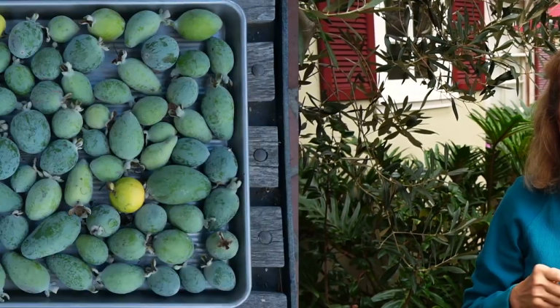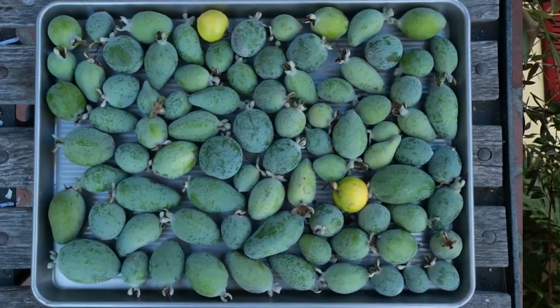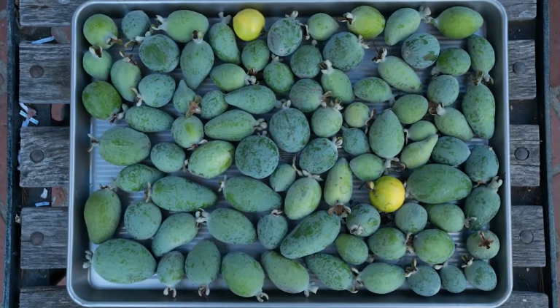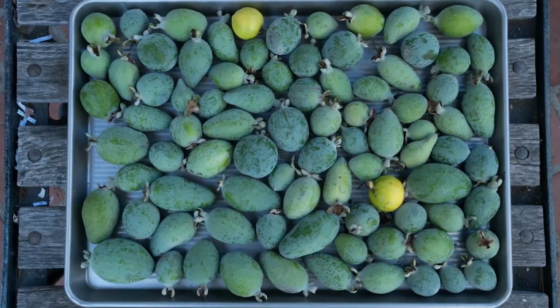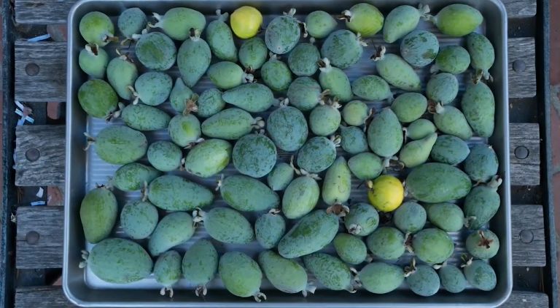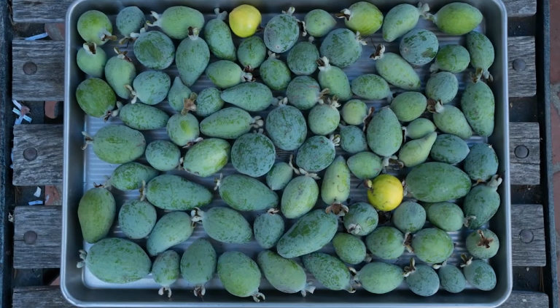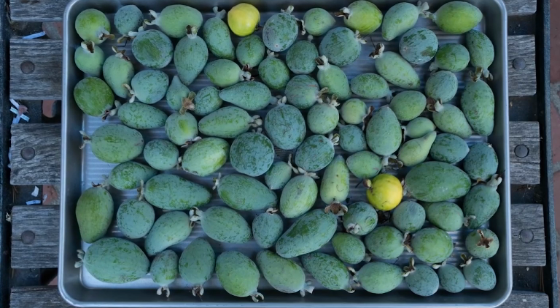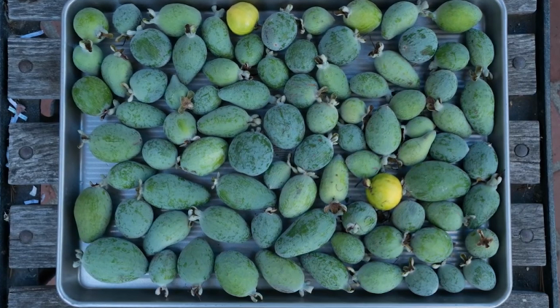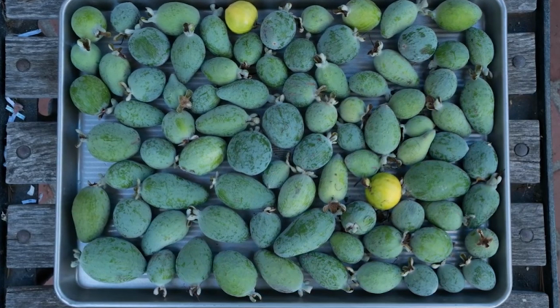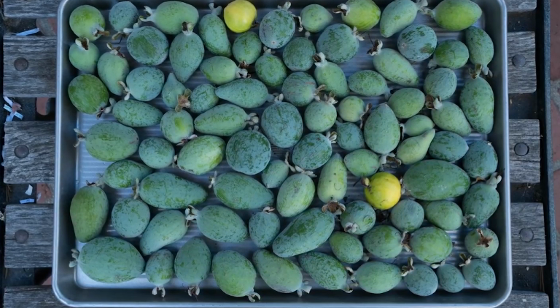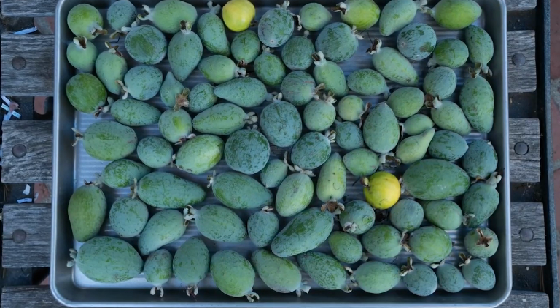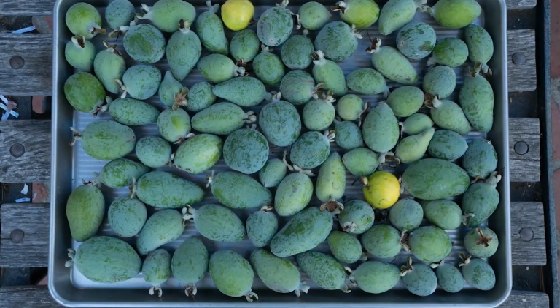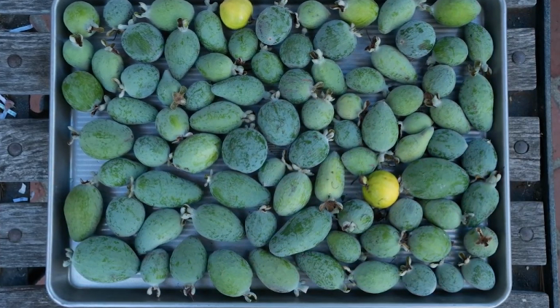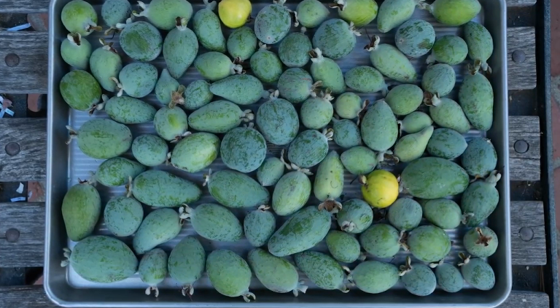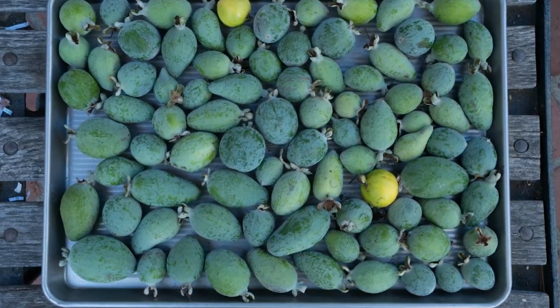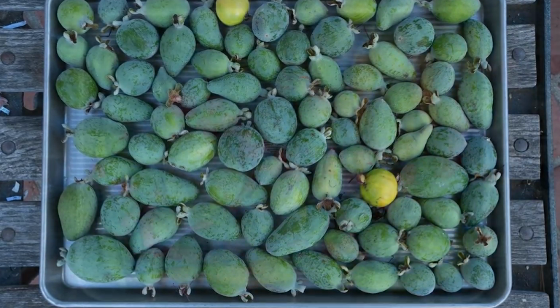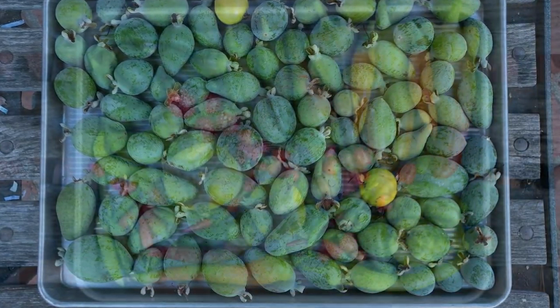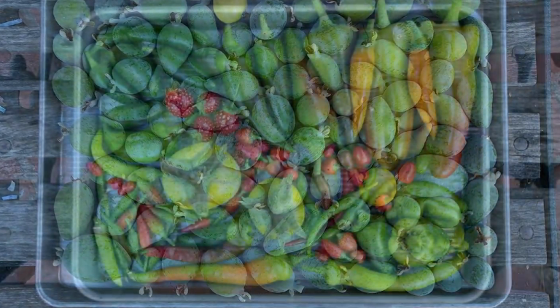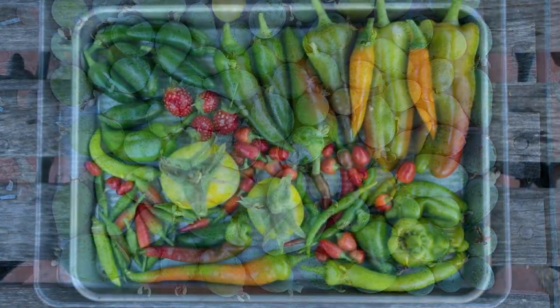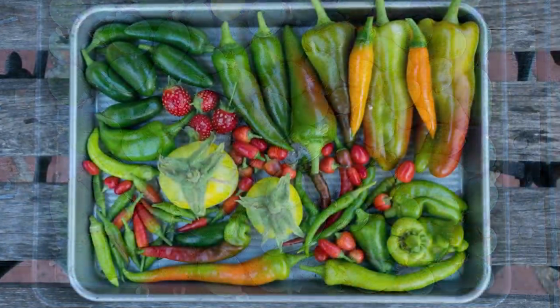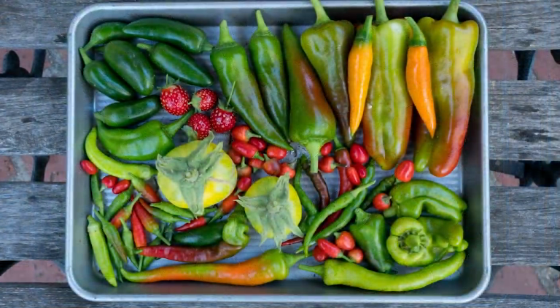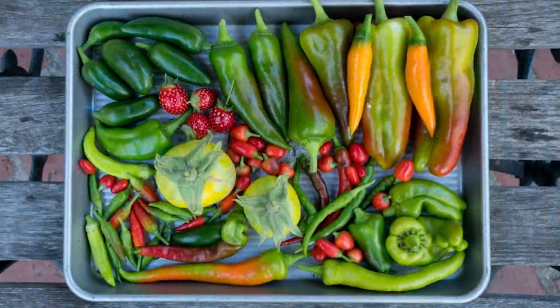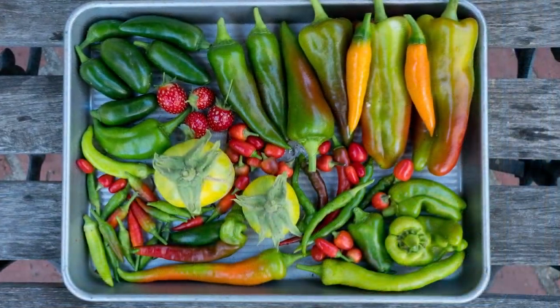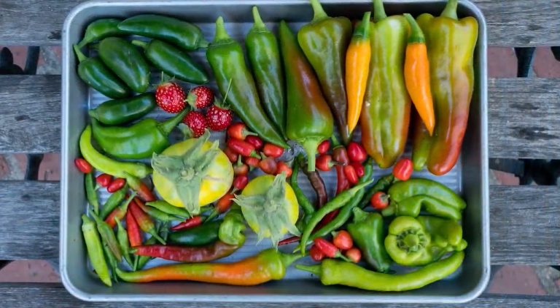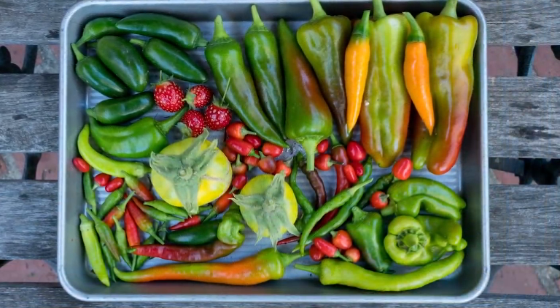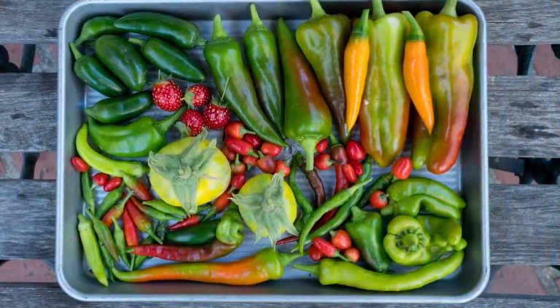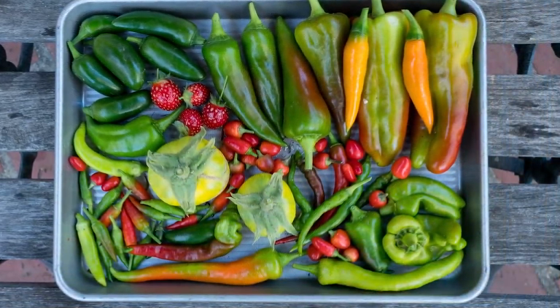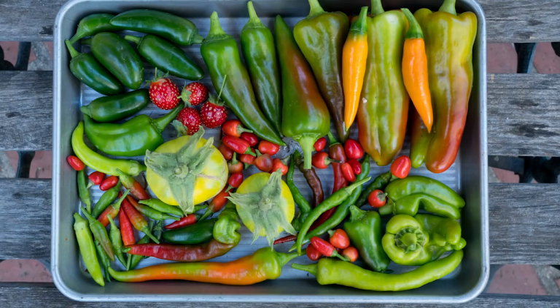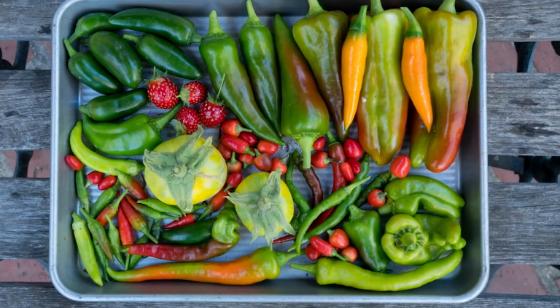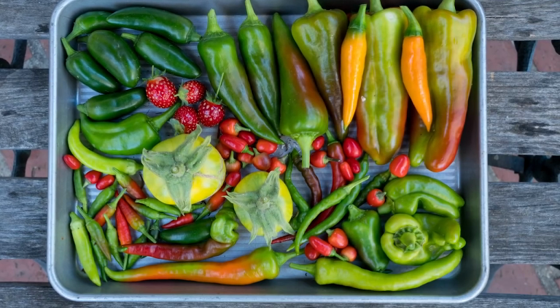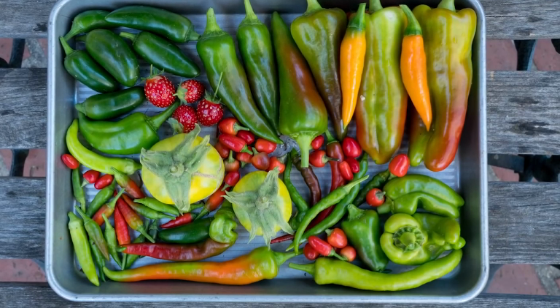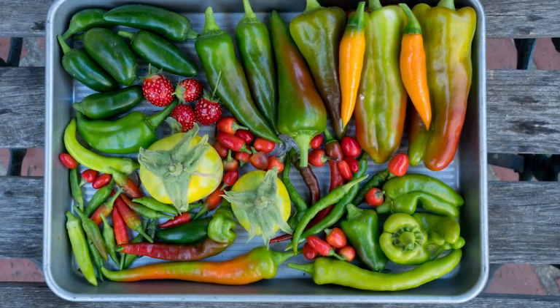I rounded up the harvest while Eric pruned the Eugenia trees behind the garage, which took all morning.